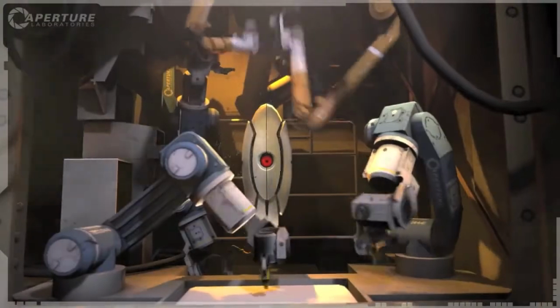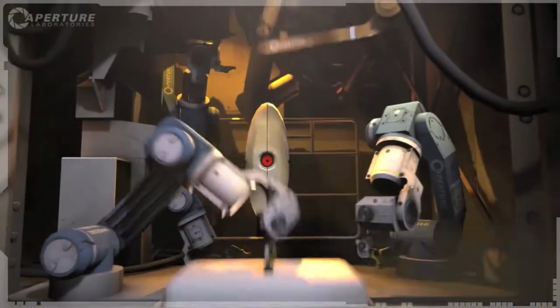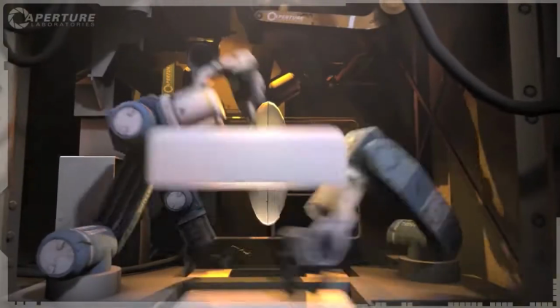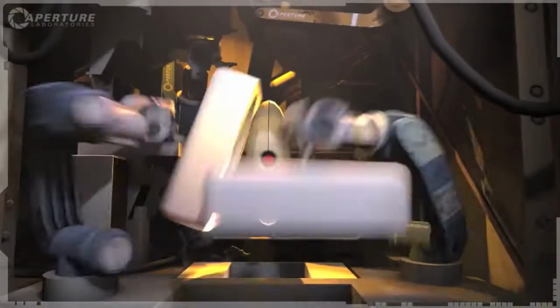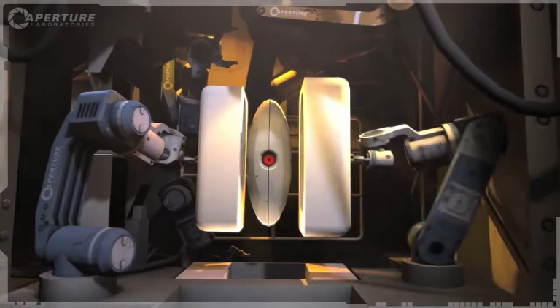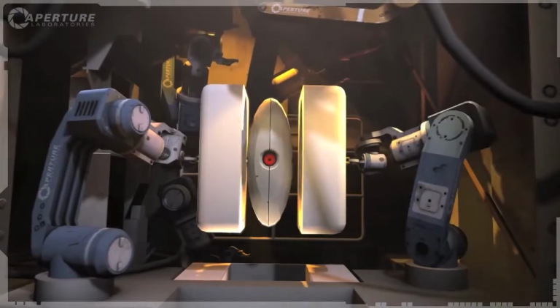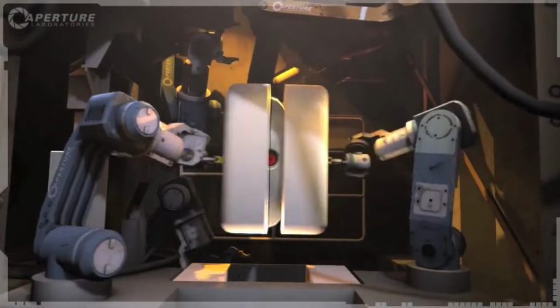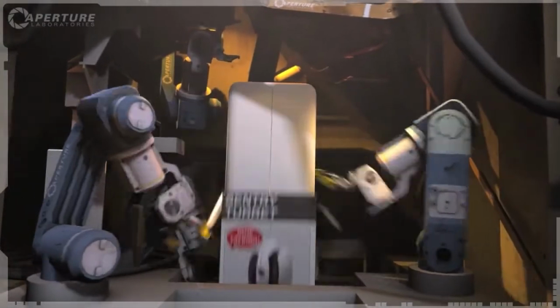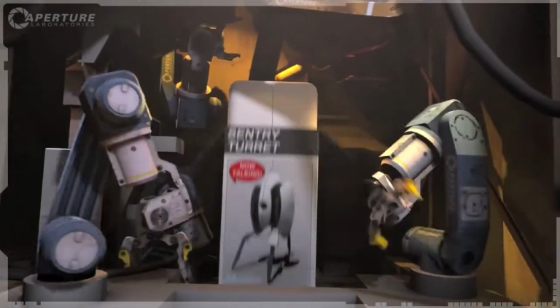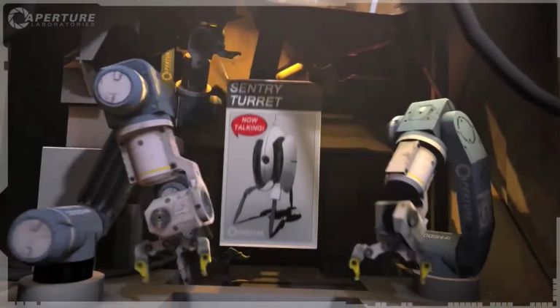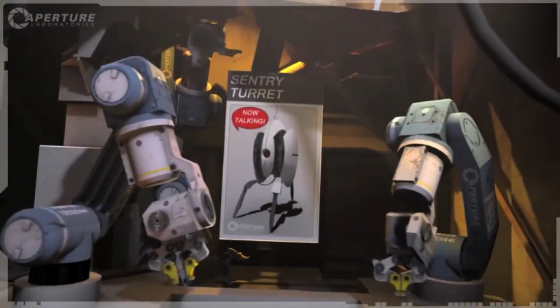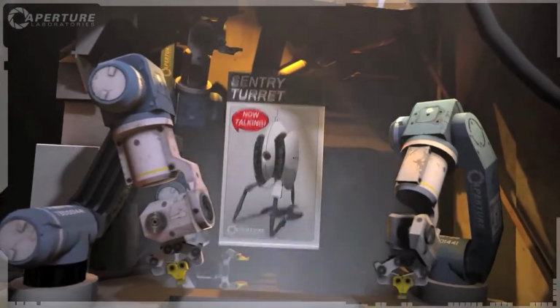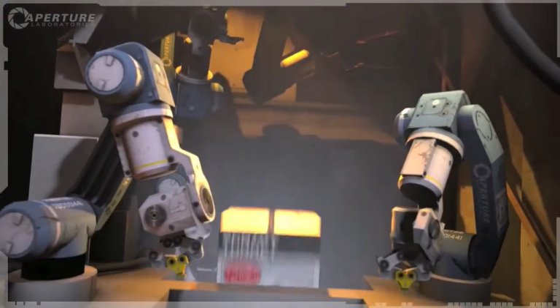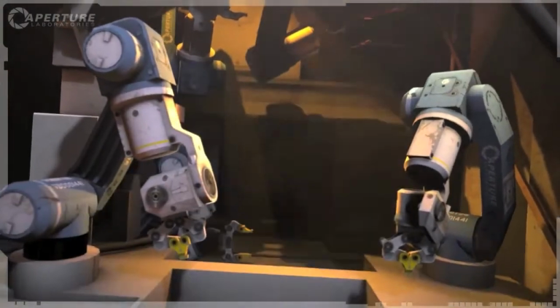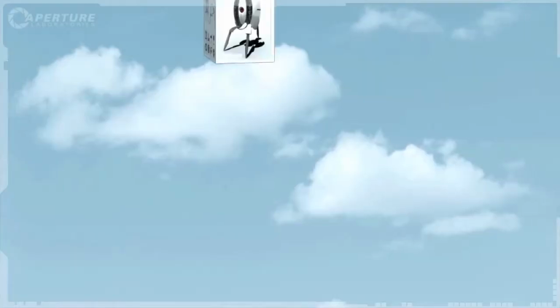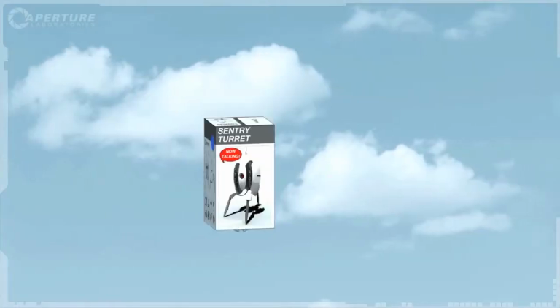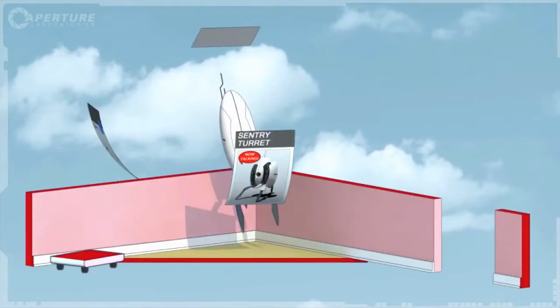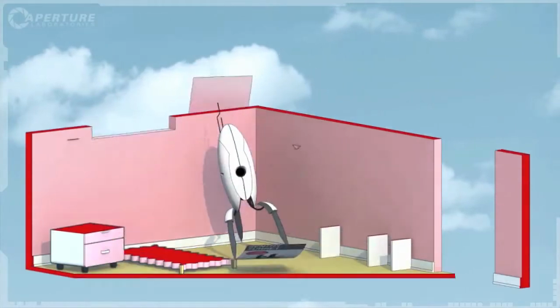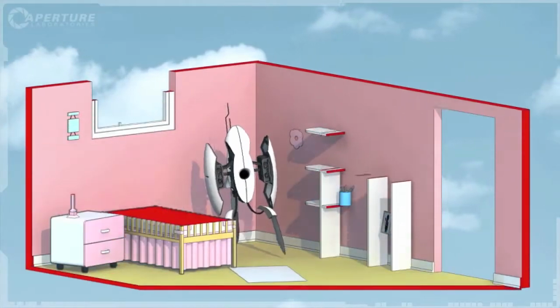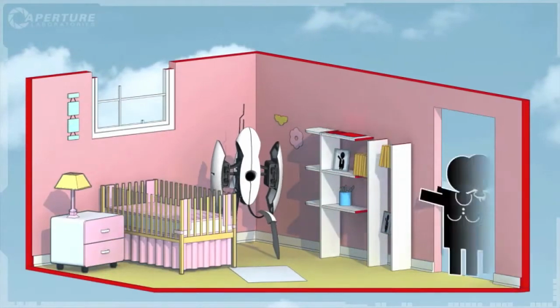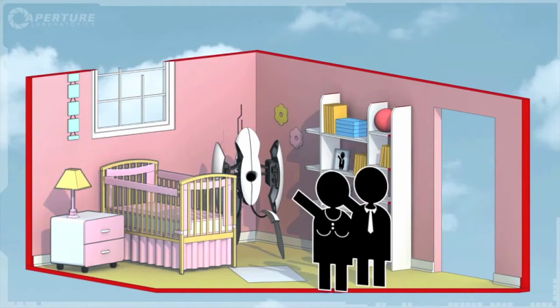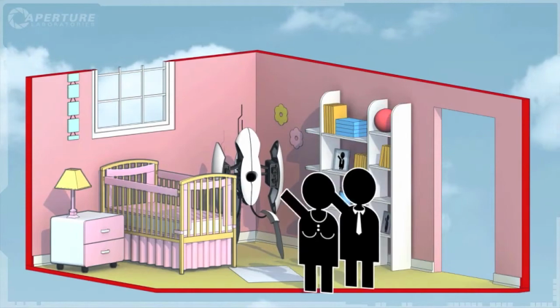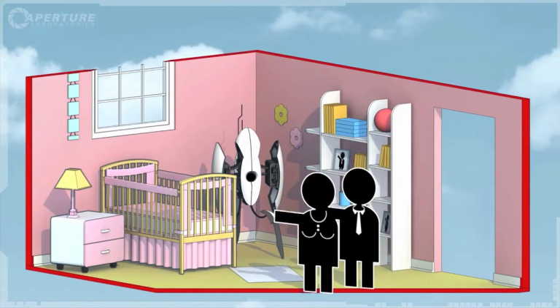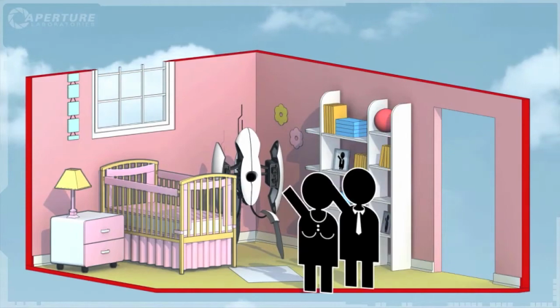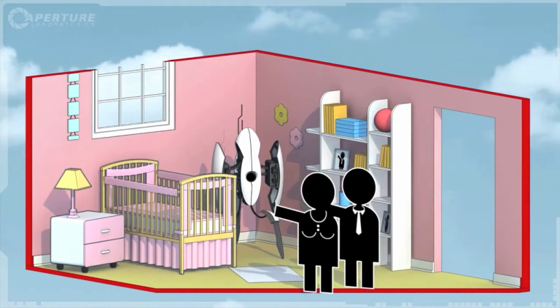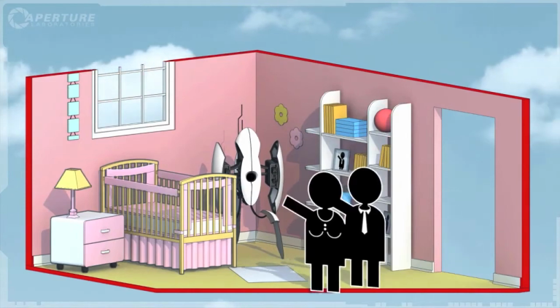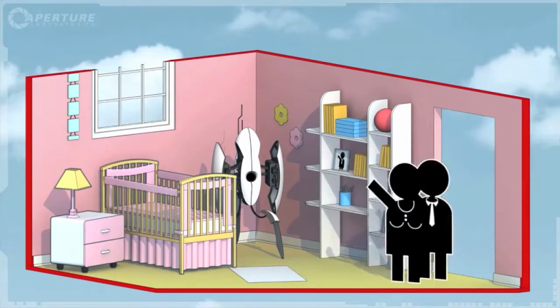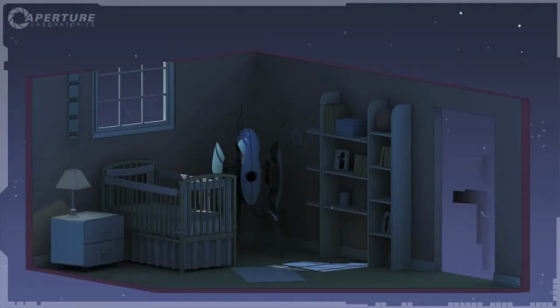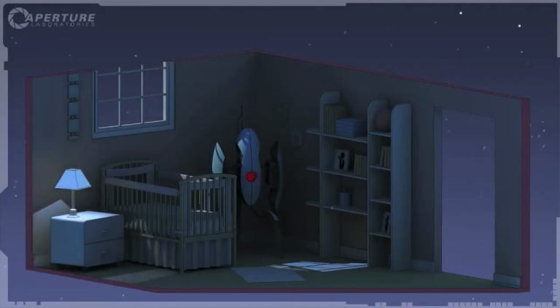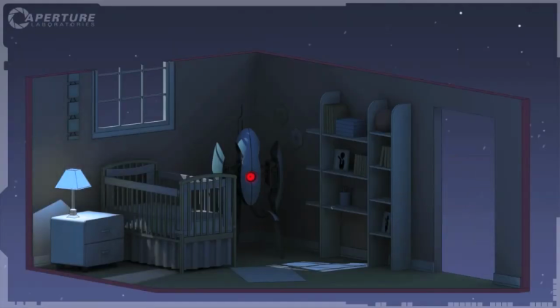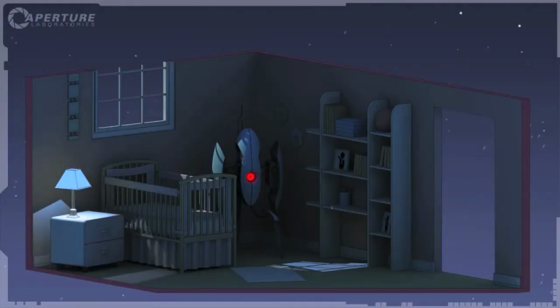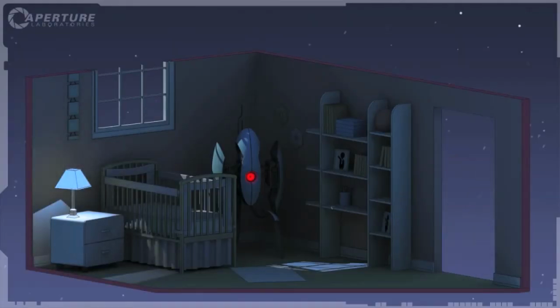Then we box them up and ship them straight to your doorstep, so you can protect the things that matter most. Good night.